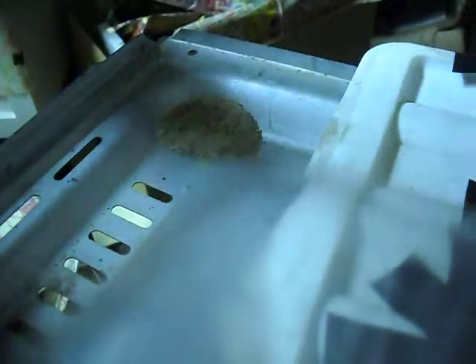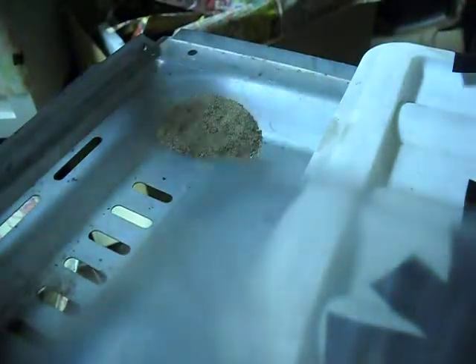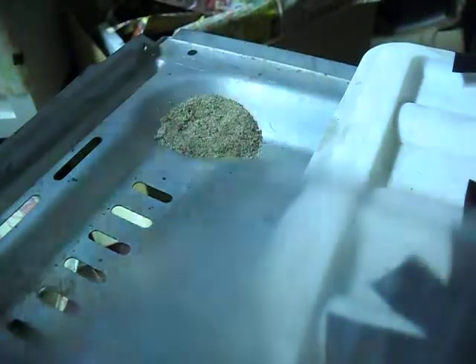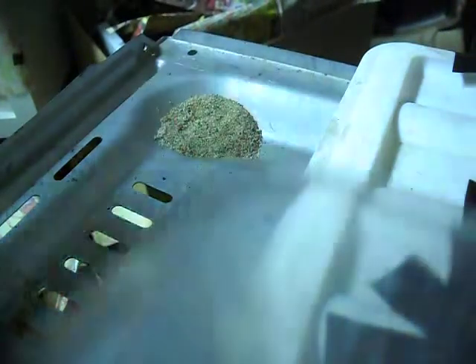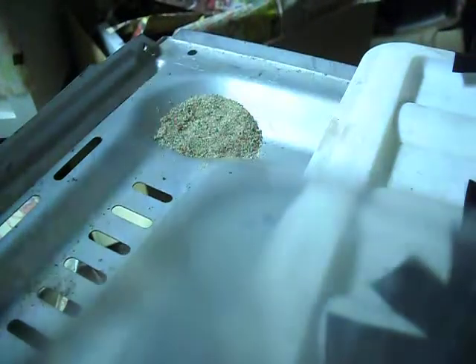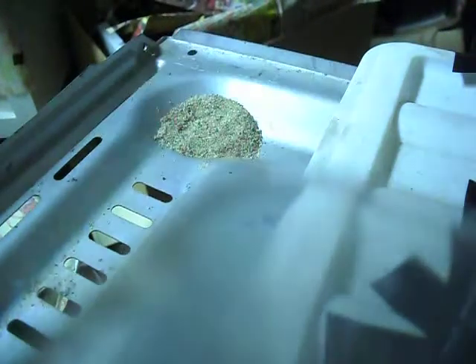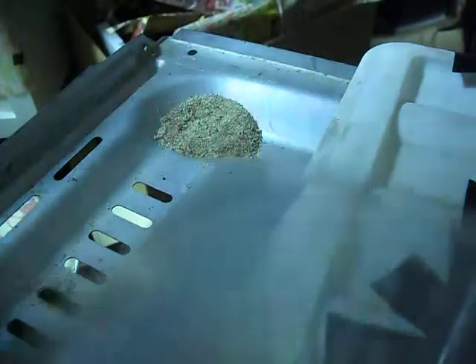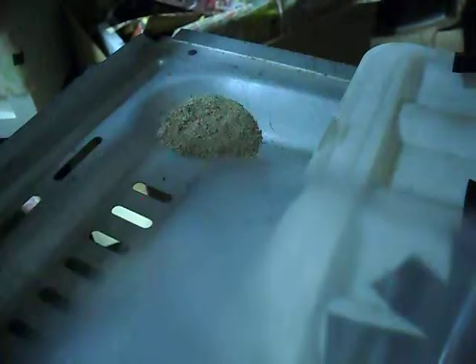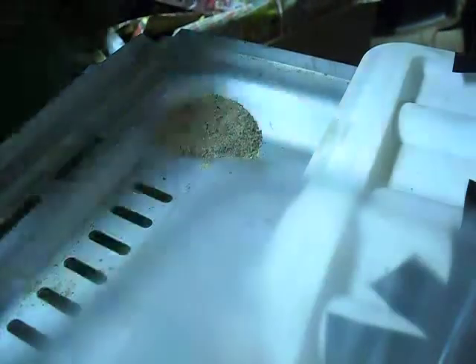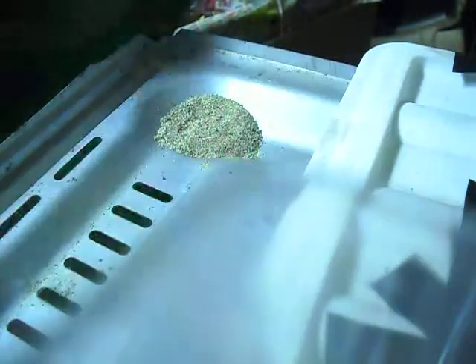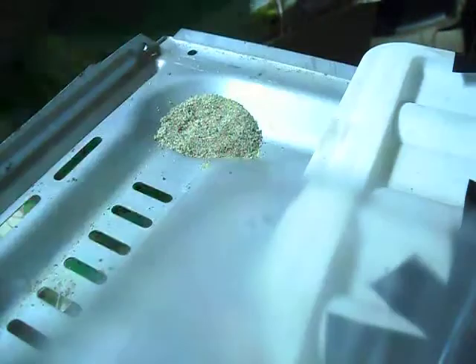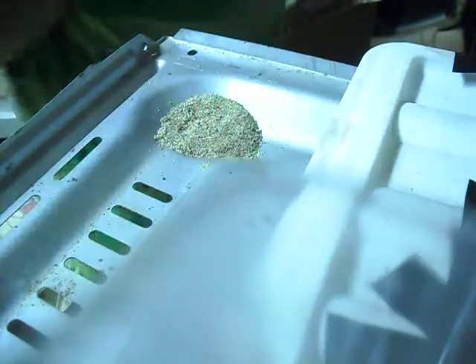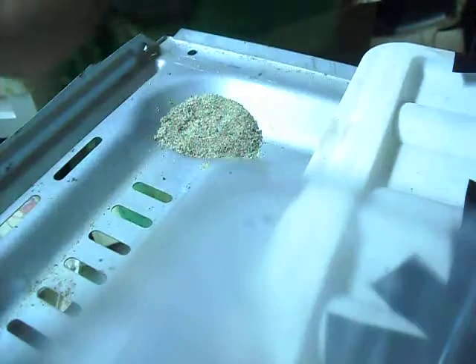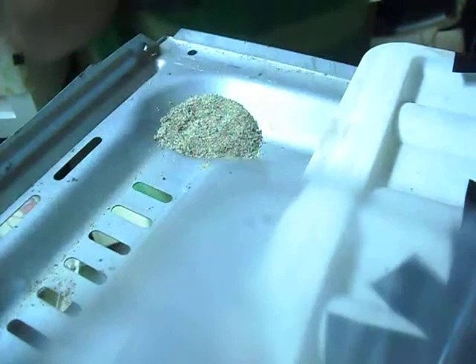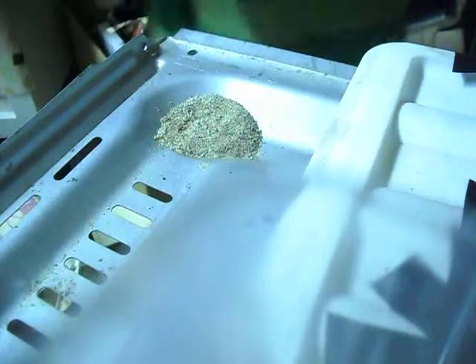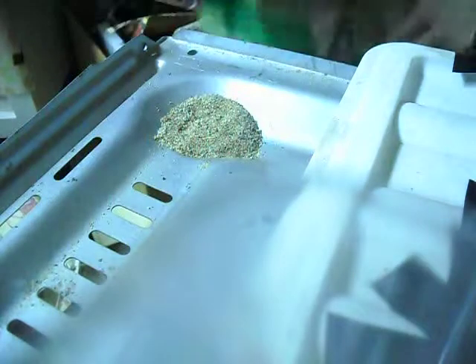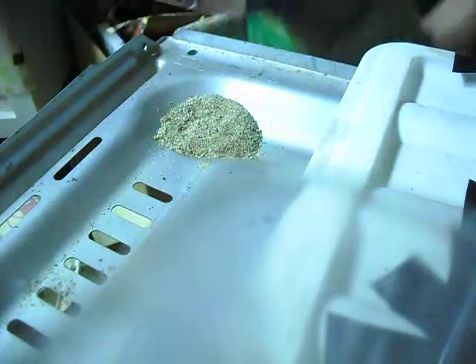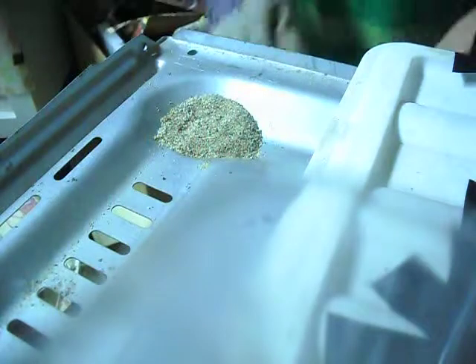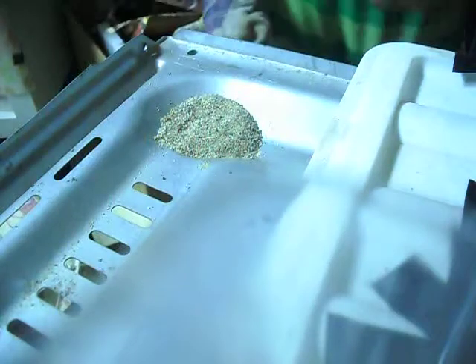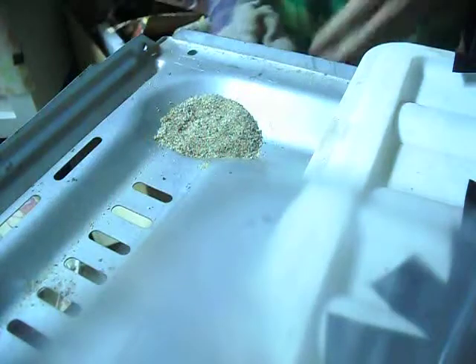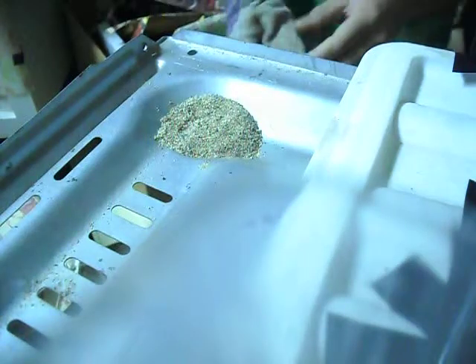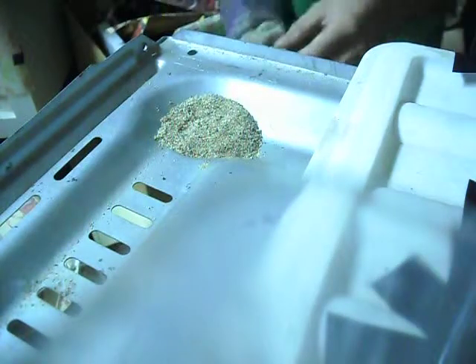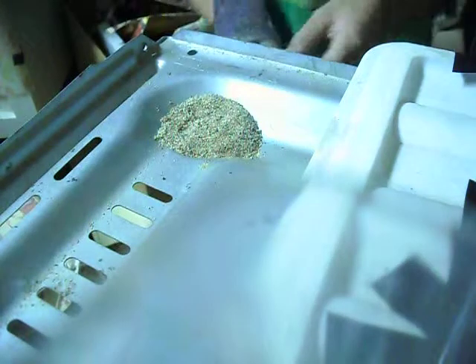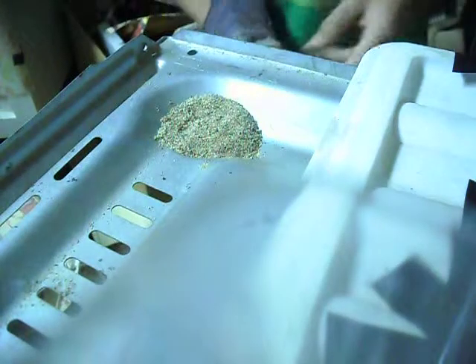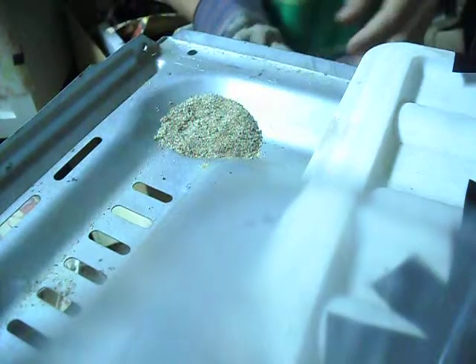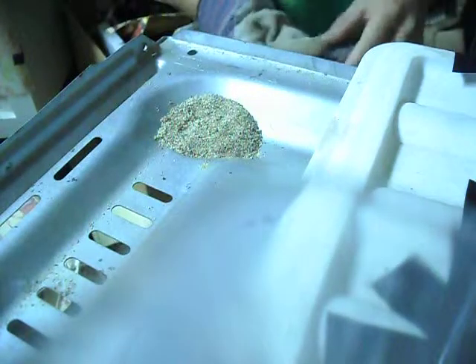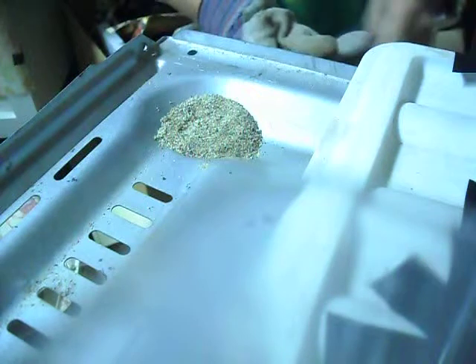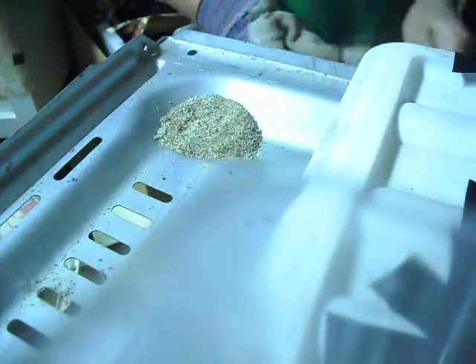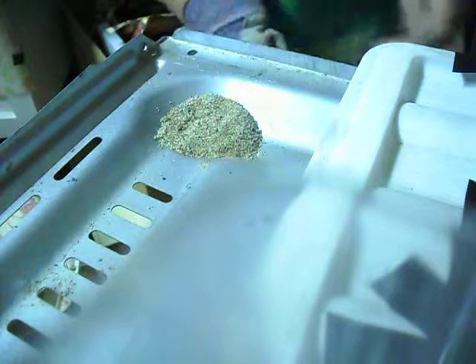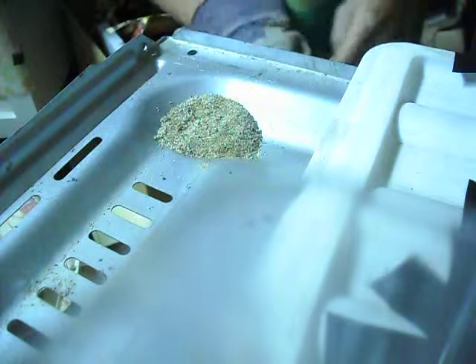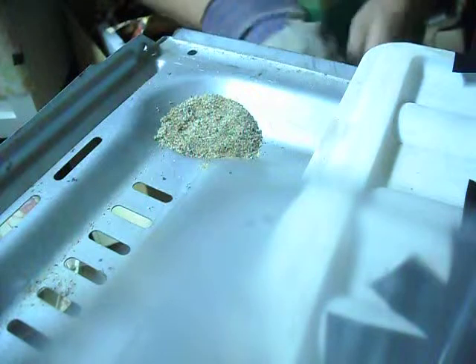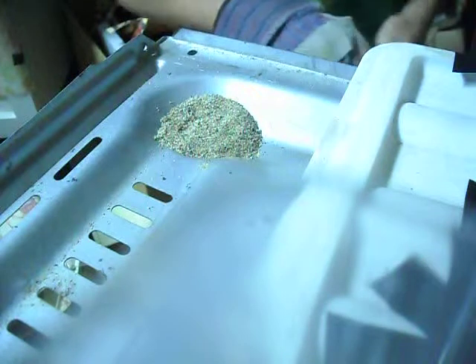Hello. Today I'll be making glass out of sand and a high voltage transformer.